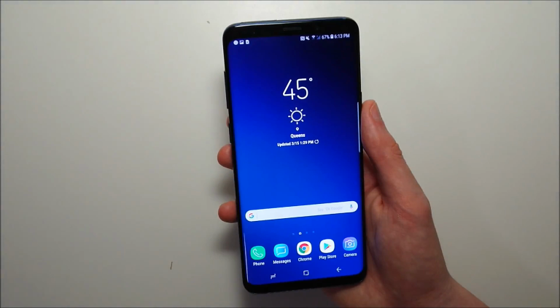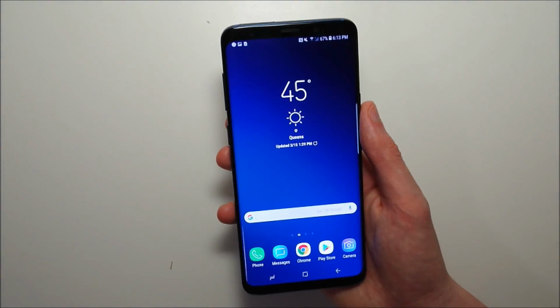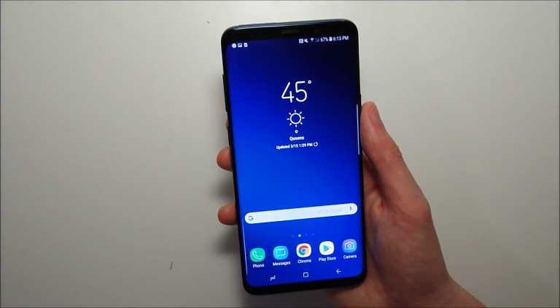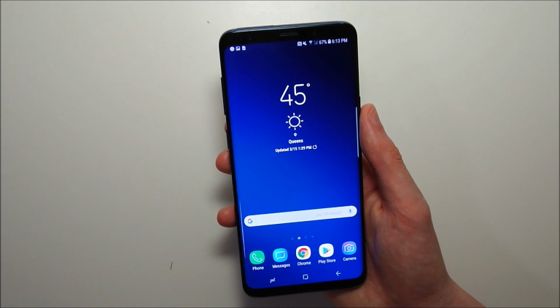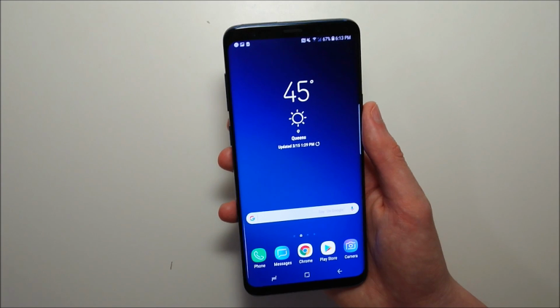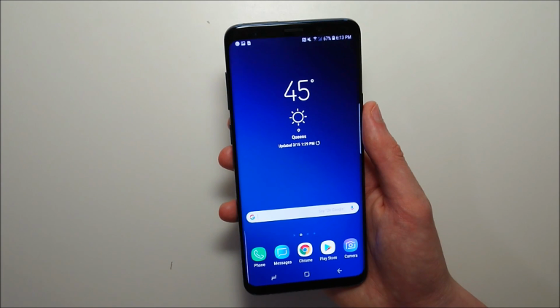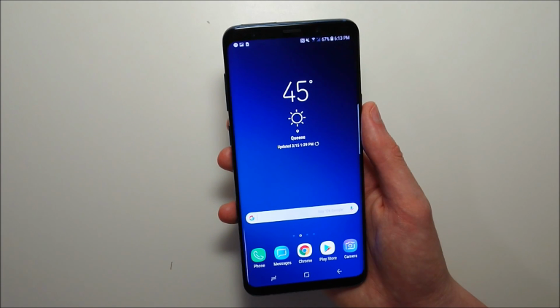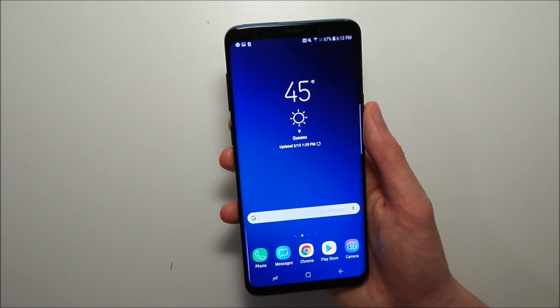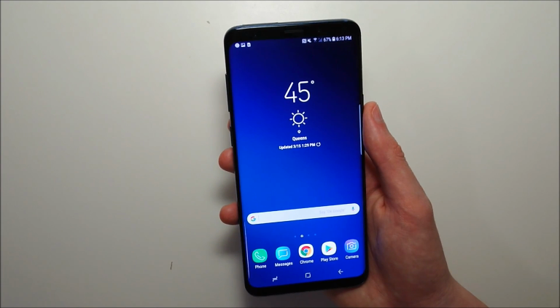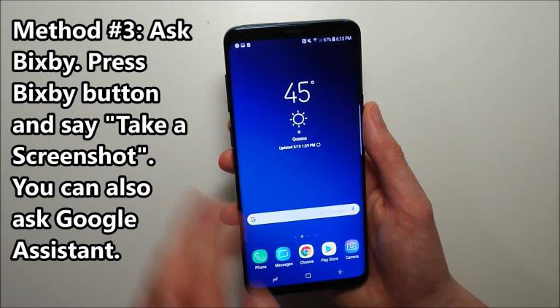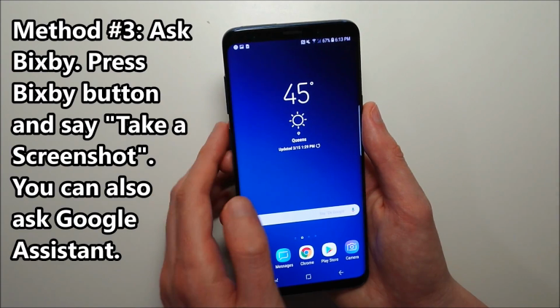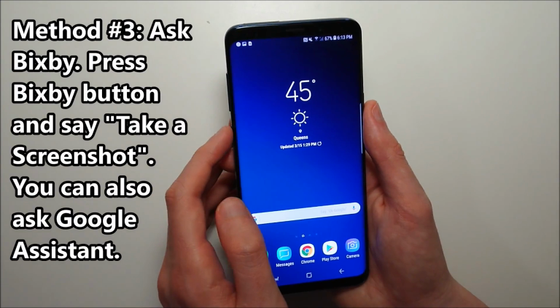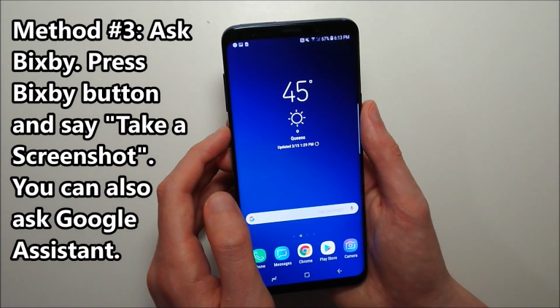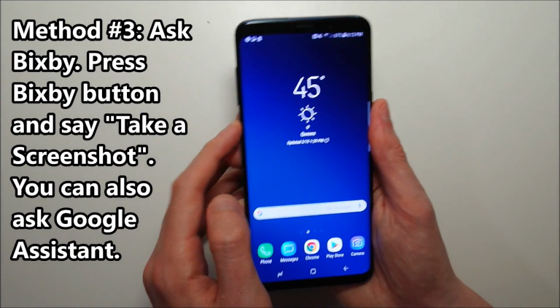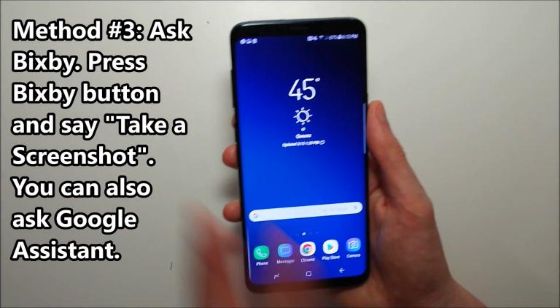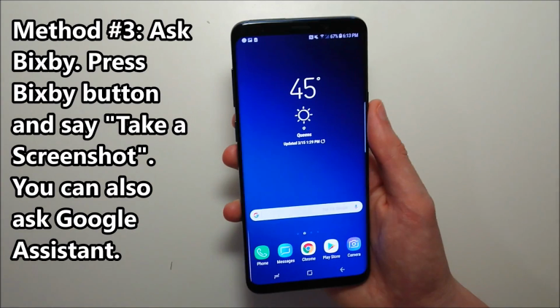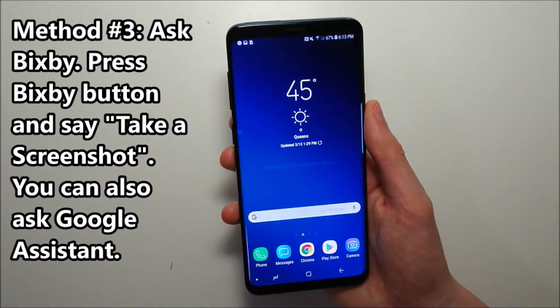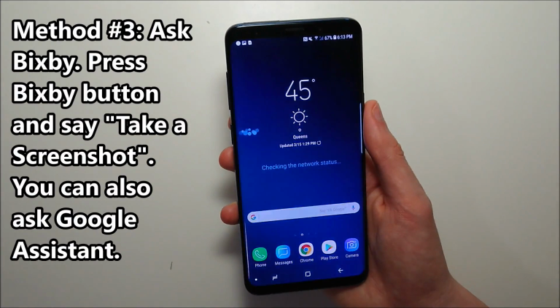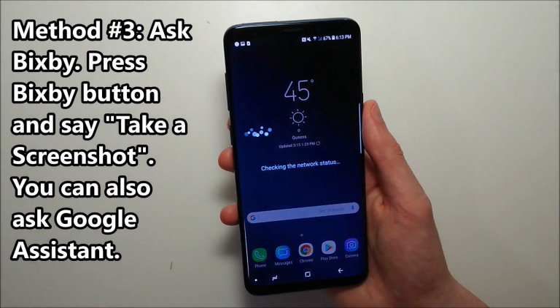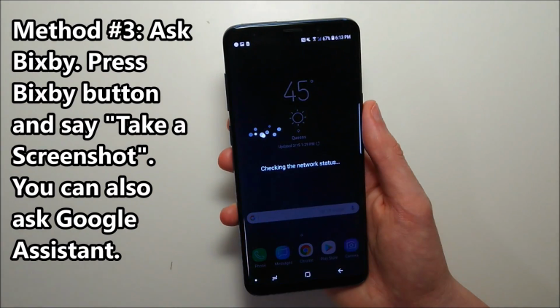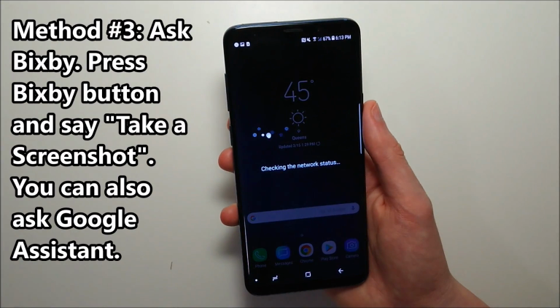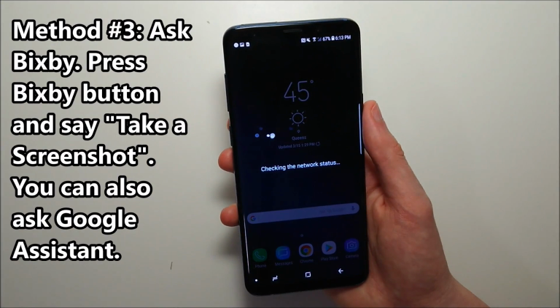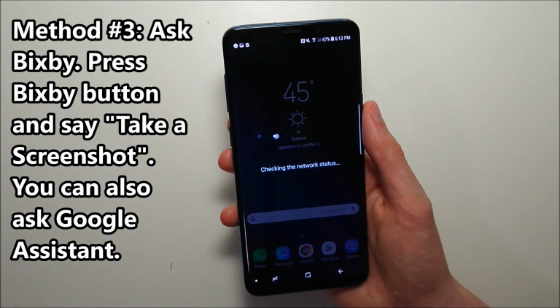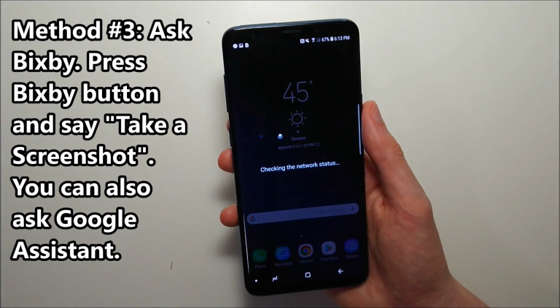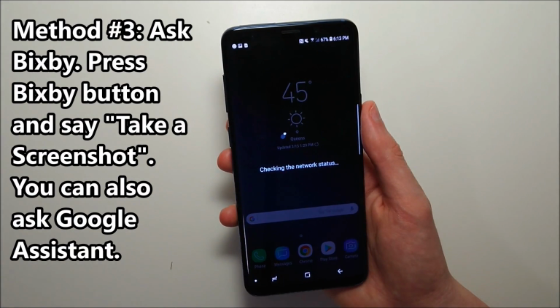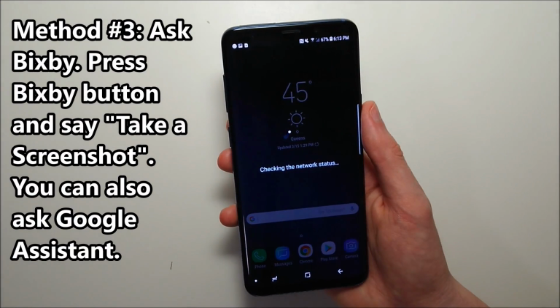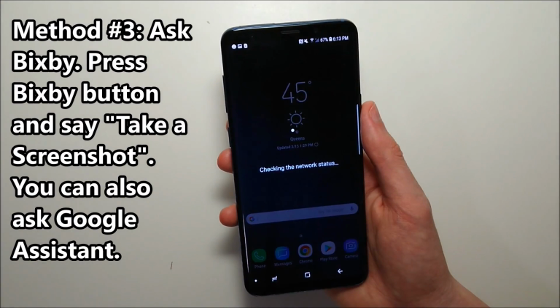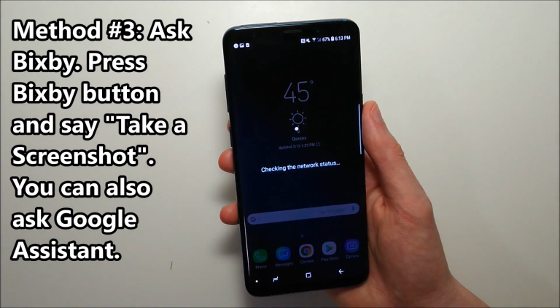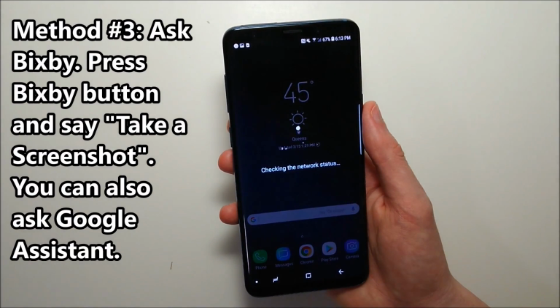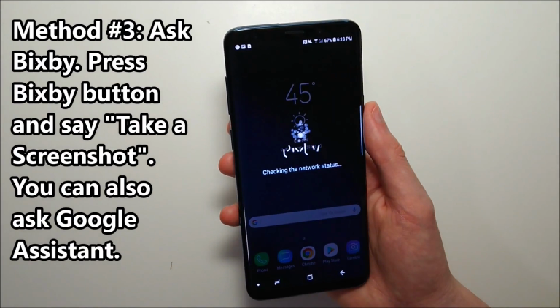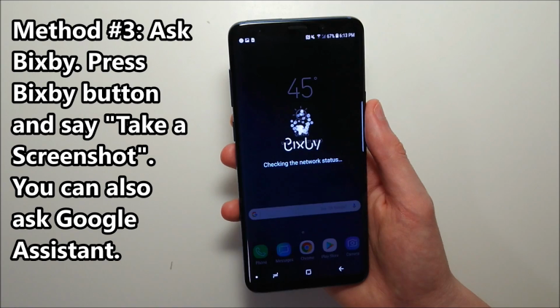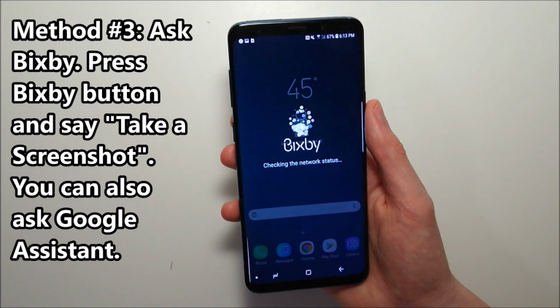A third way is by asking Bixby to take a screenshot, but personally I don't really like using Bixby.